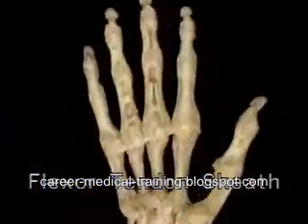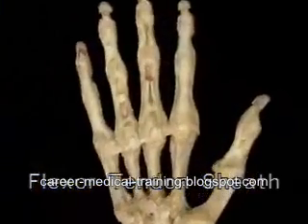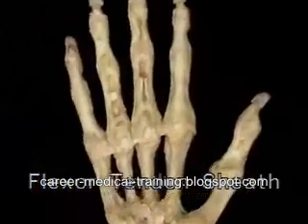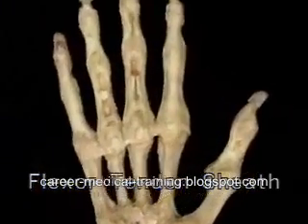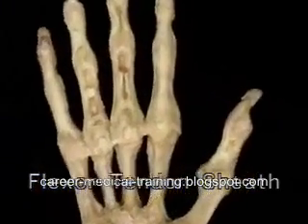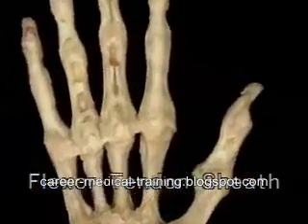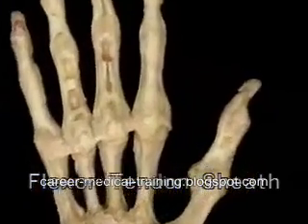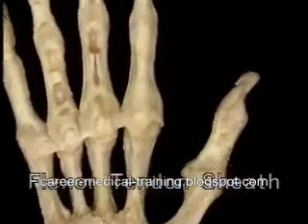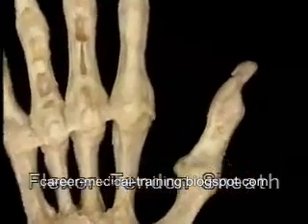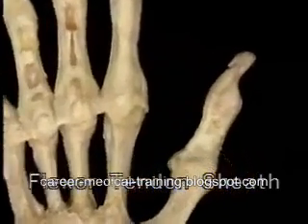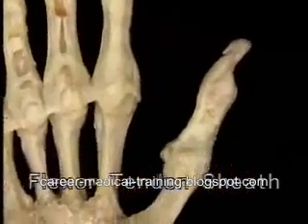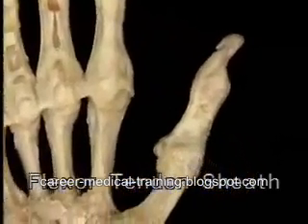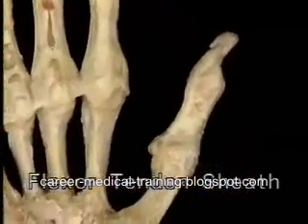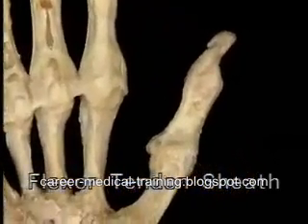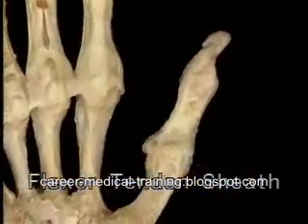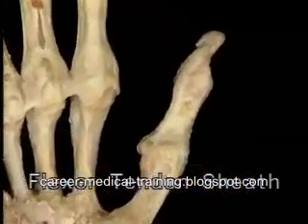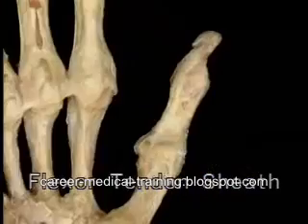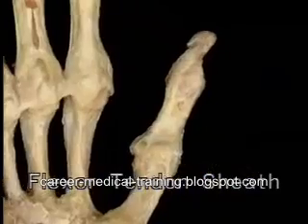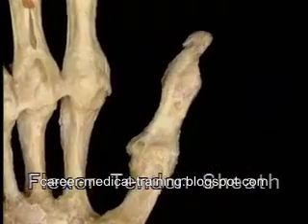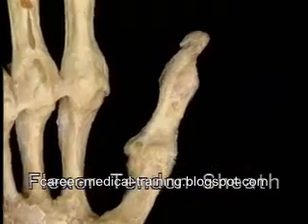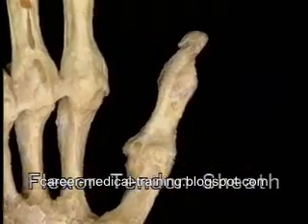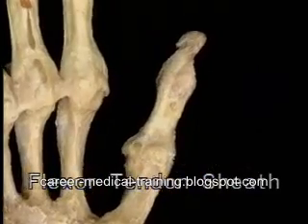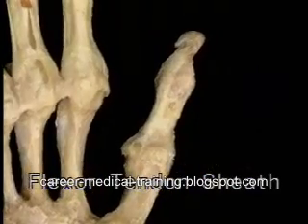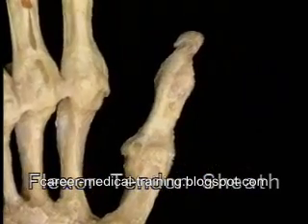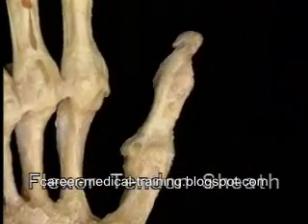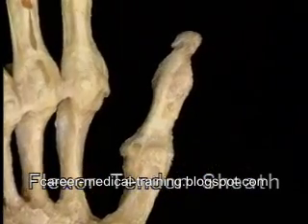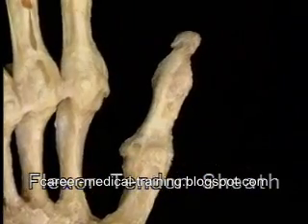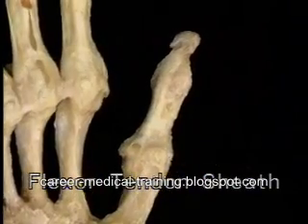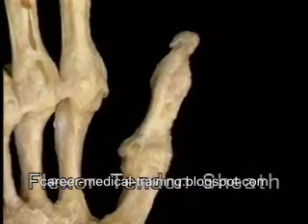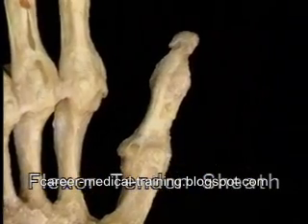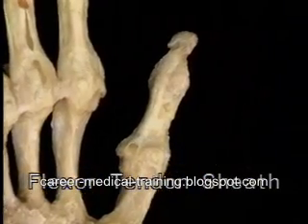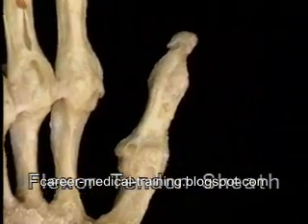The thumb has a similar flexor tendon sheath for its one long flexor tendon.